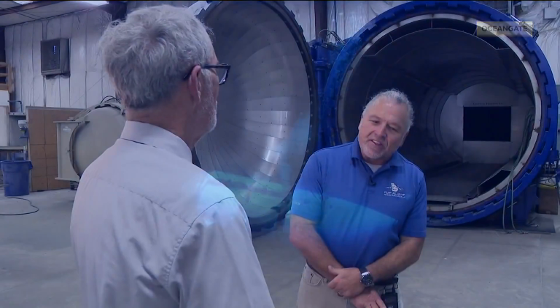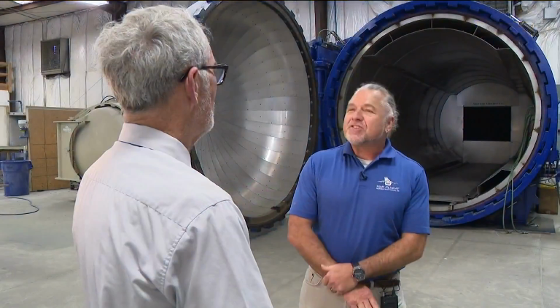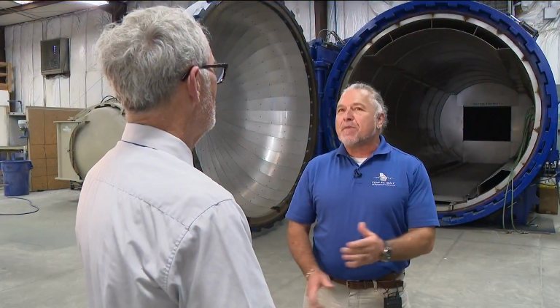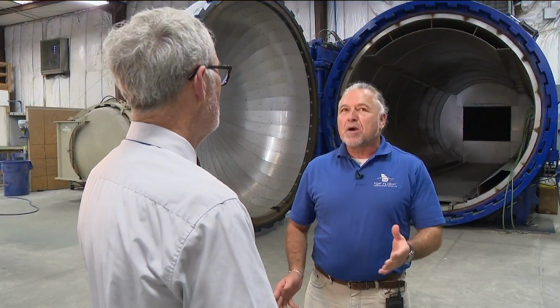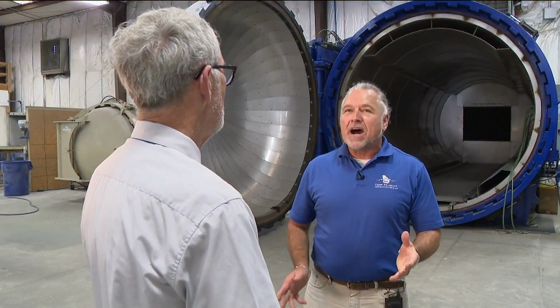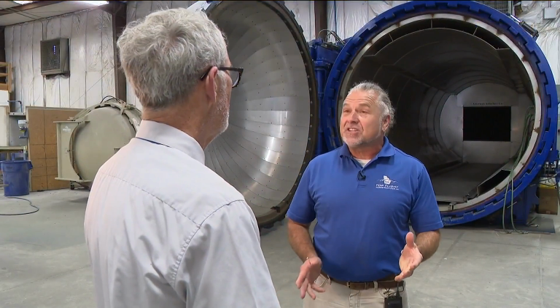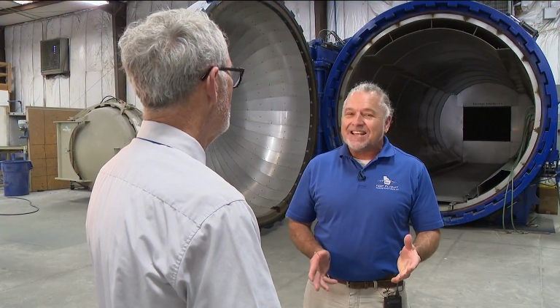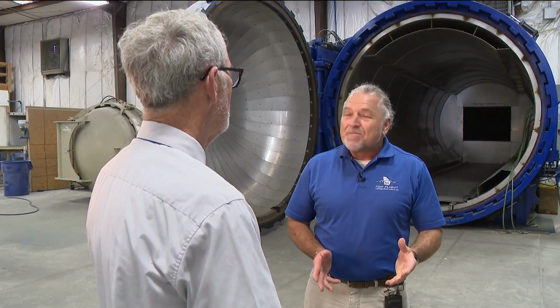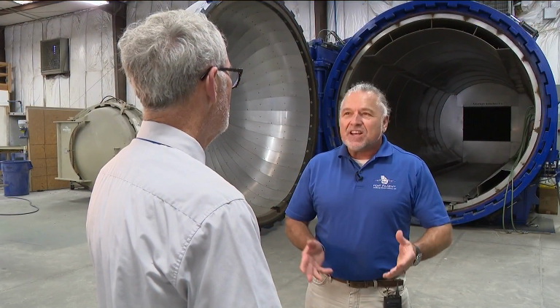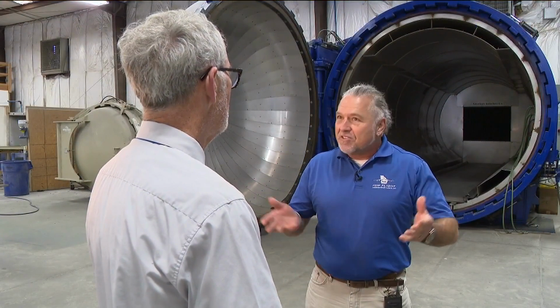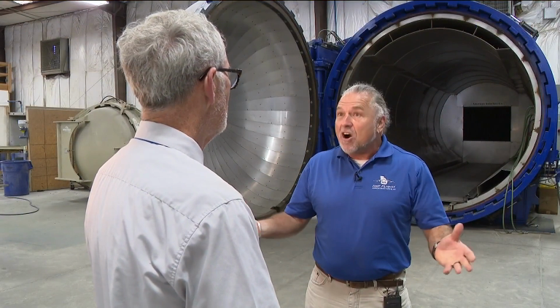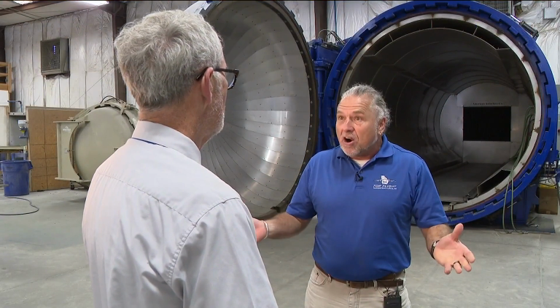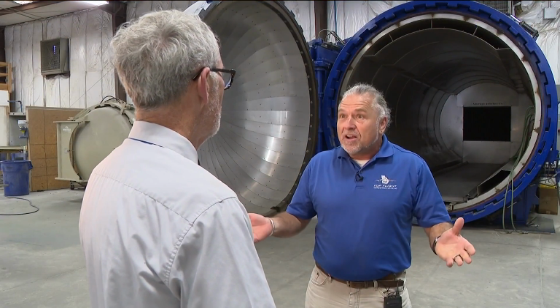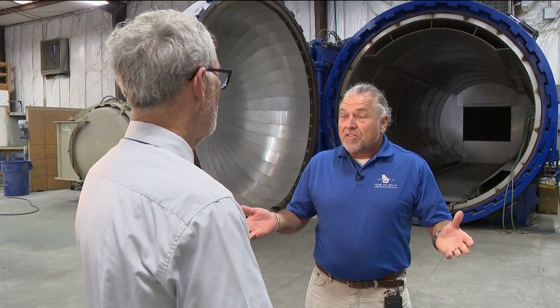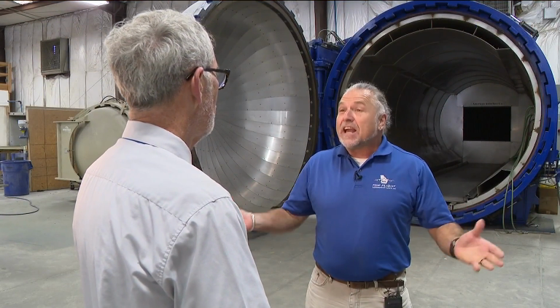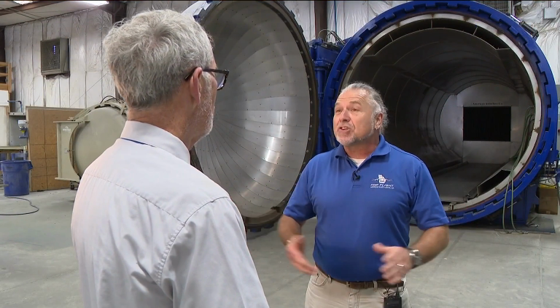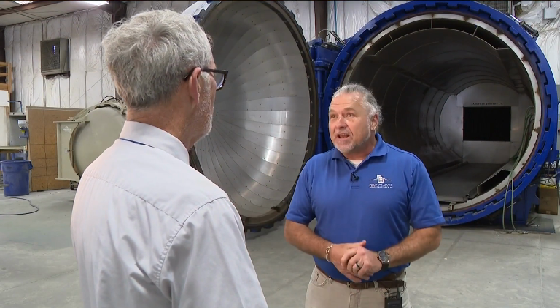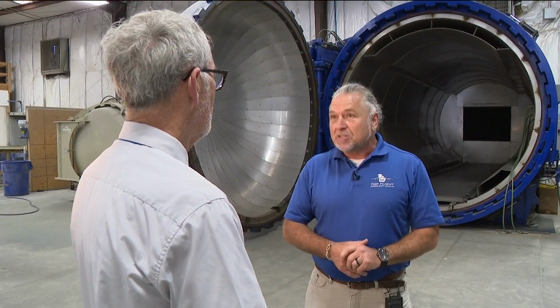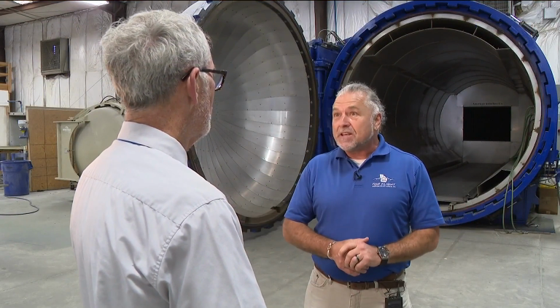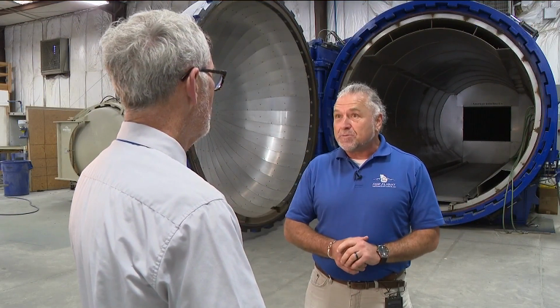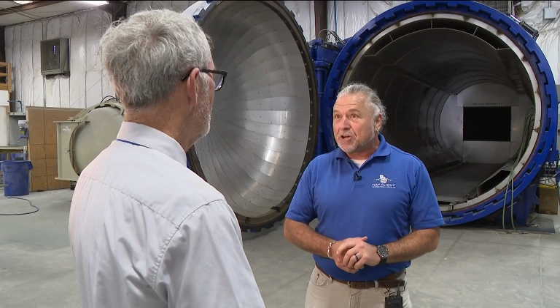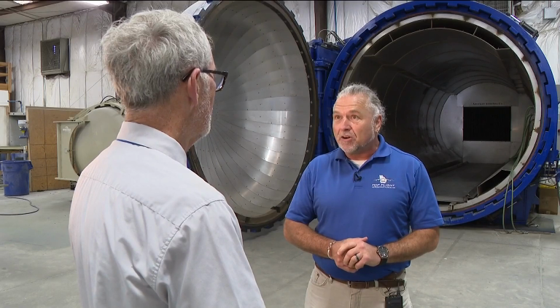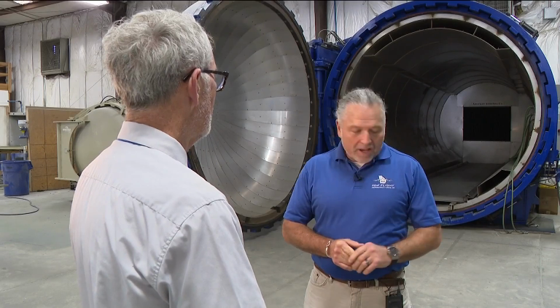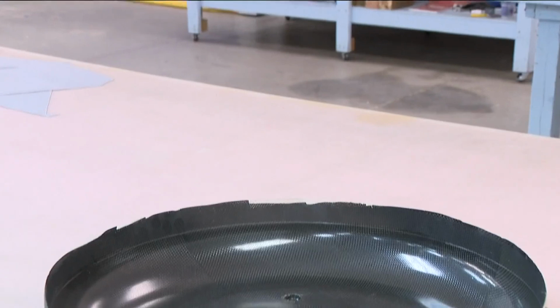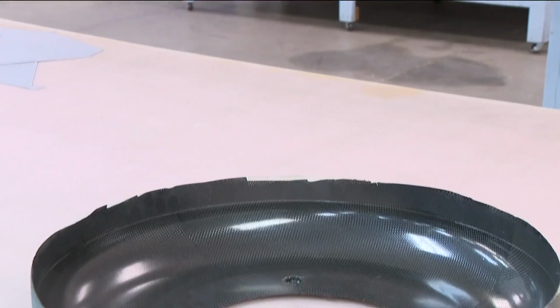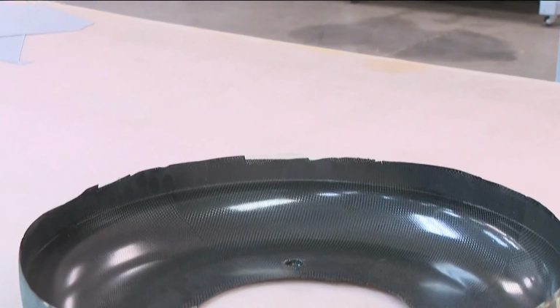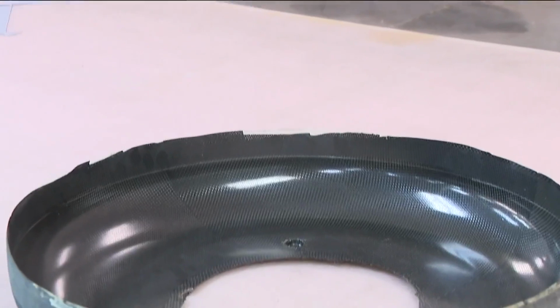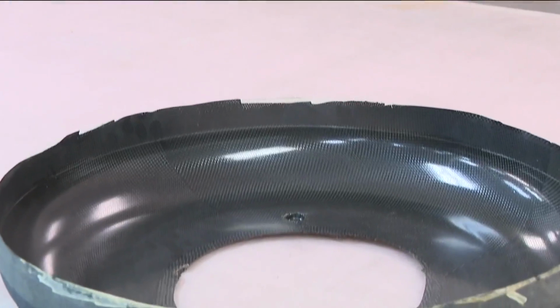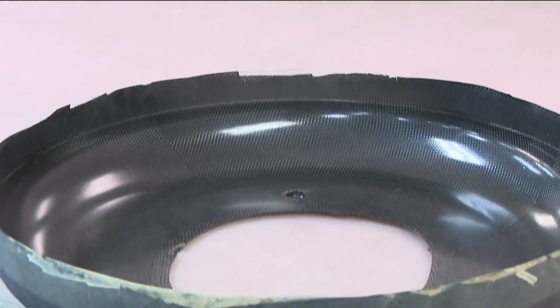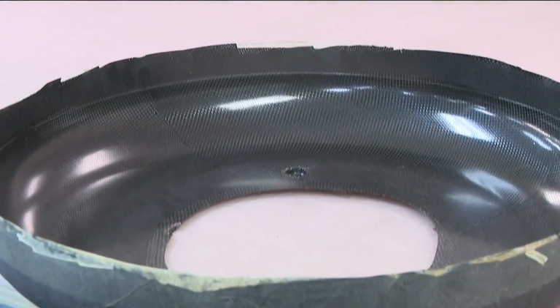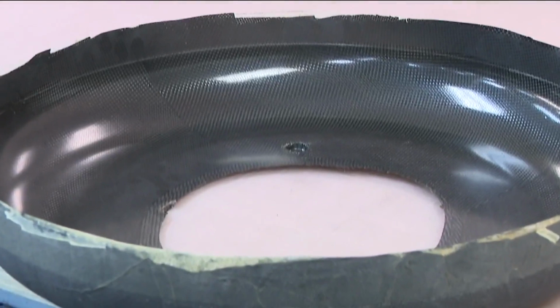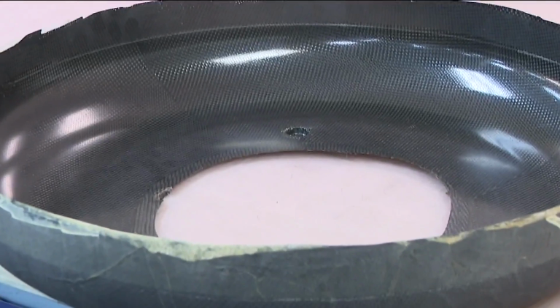The nice thing about composites is they are the latest, greatest space-age material, and carbon fiber is leading the pack.